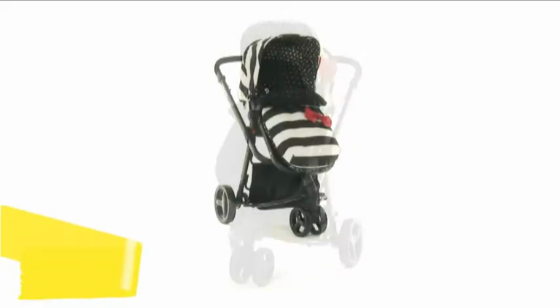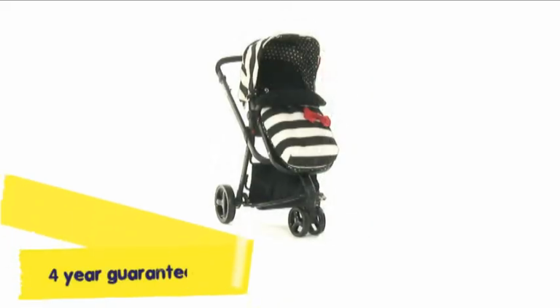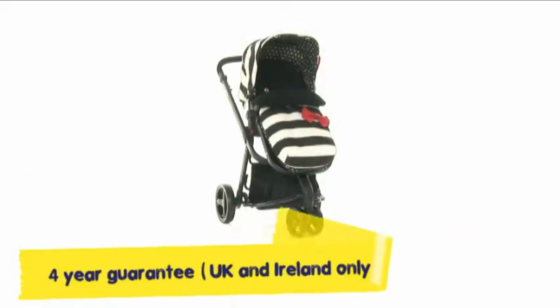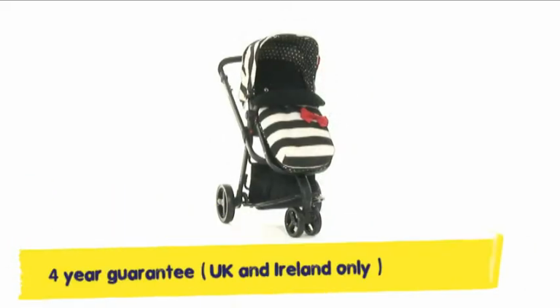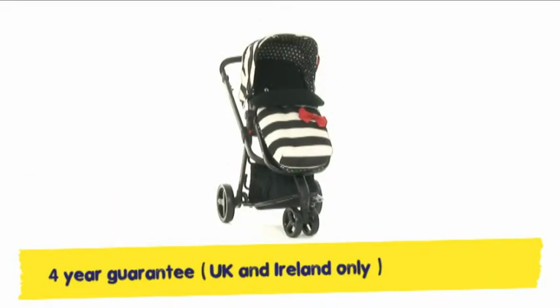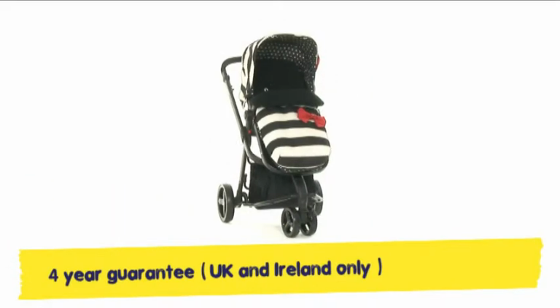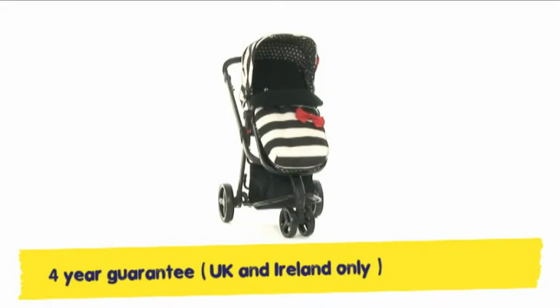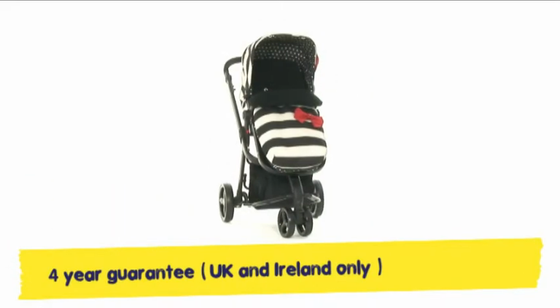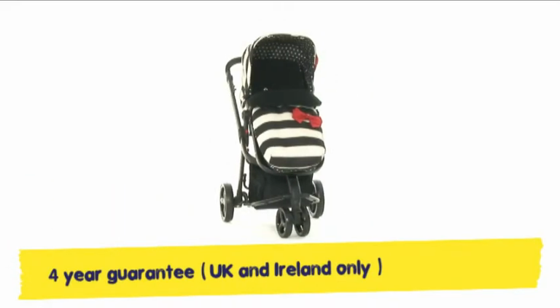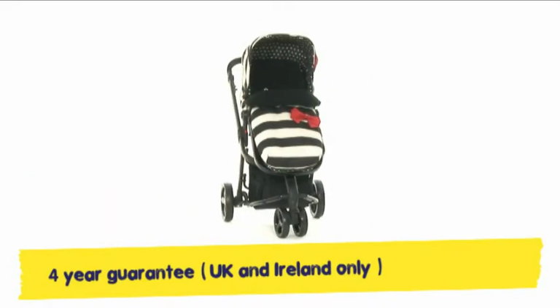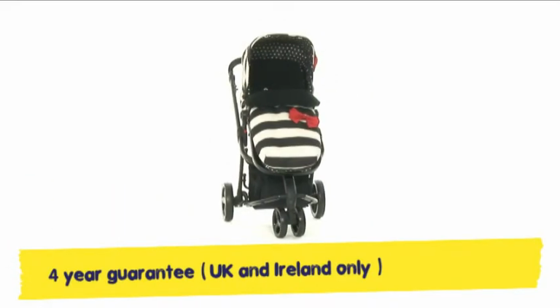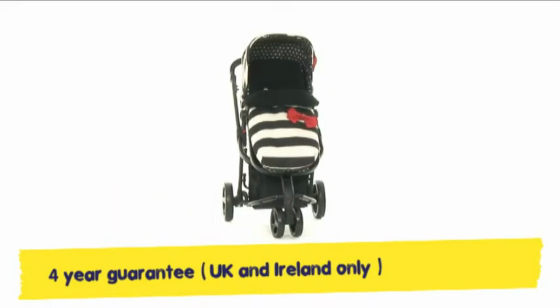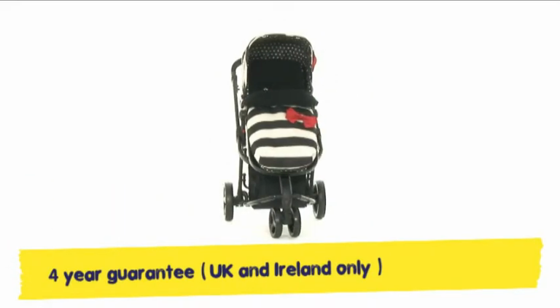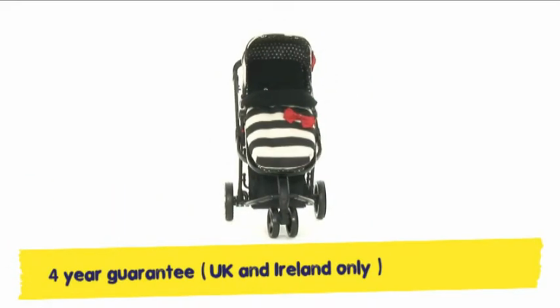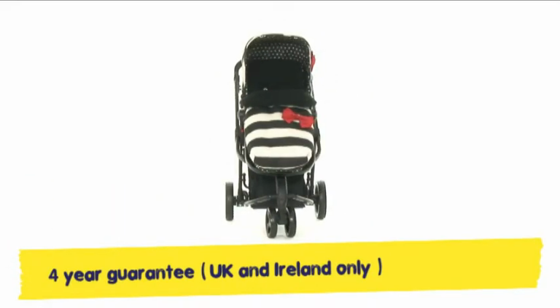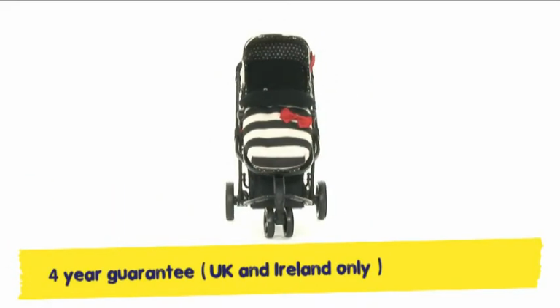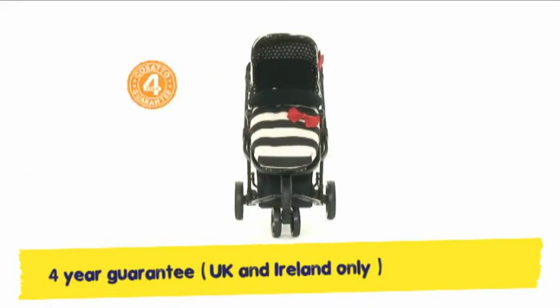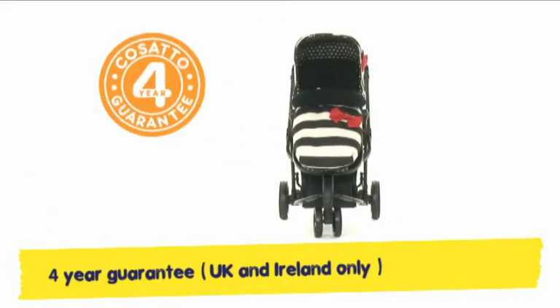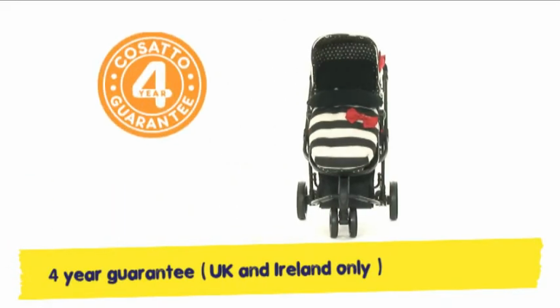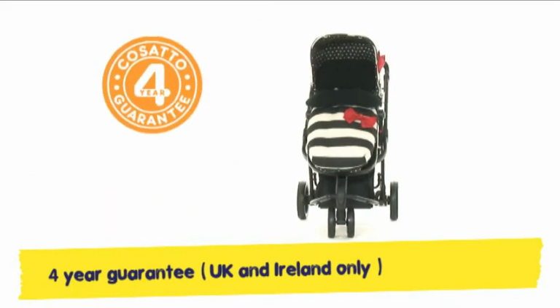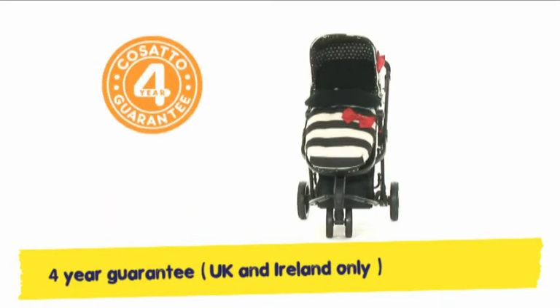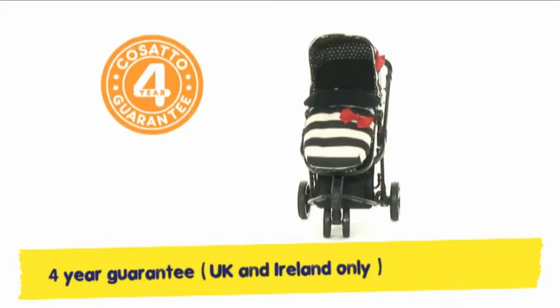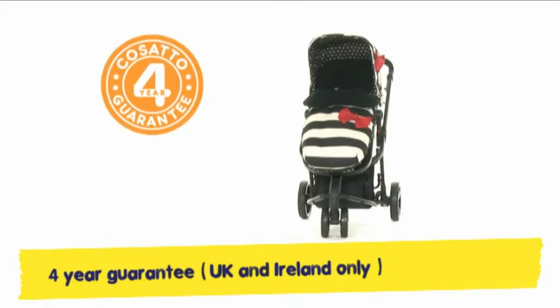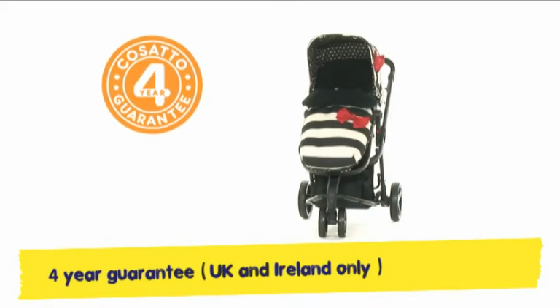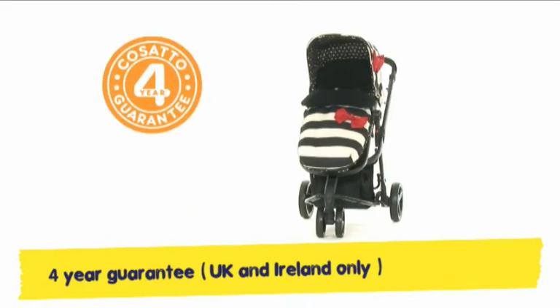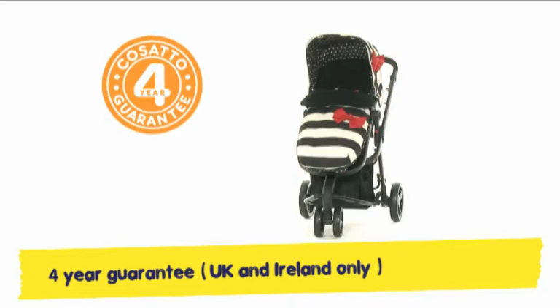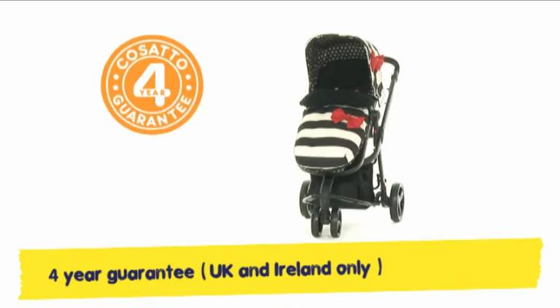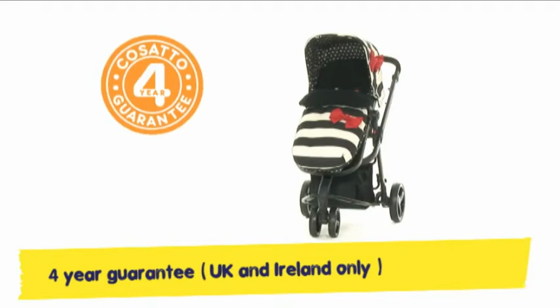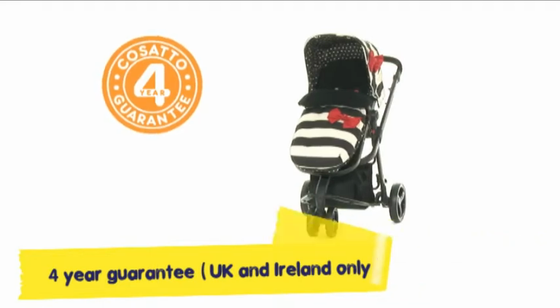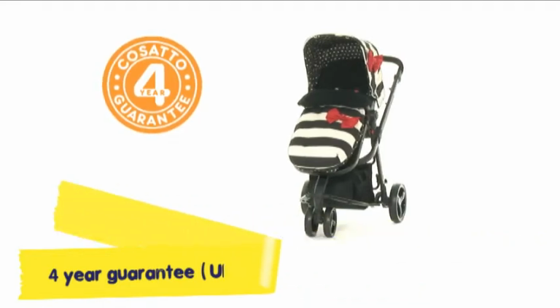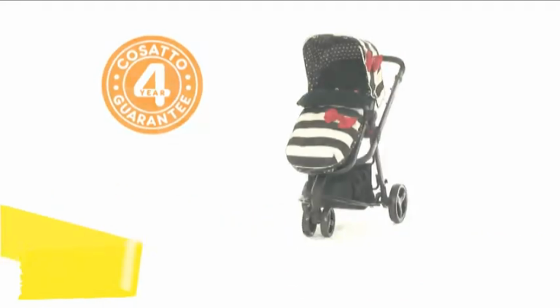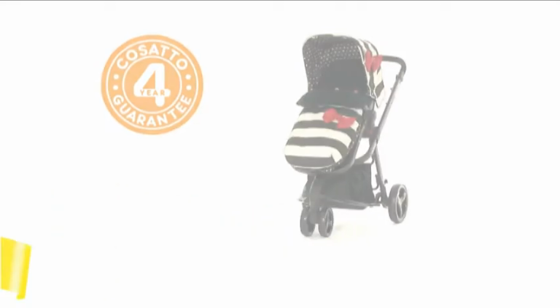That Giggle's a hoot it's clear to see, and it comes with a free 4-year guarantee.